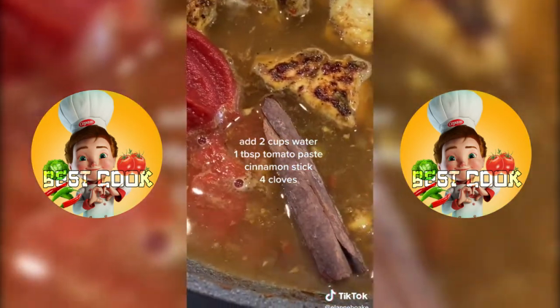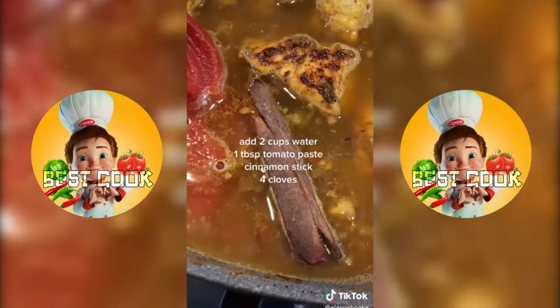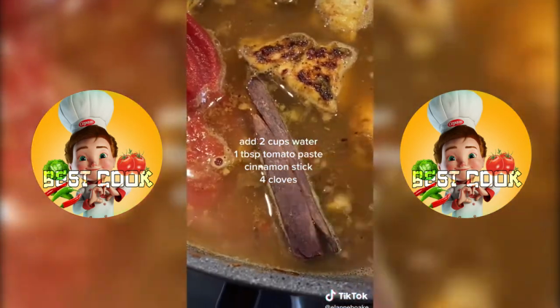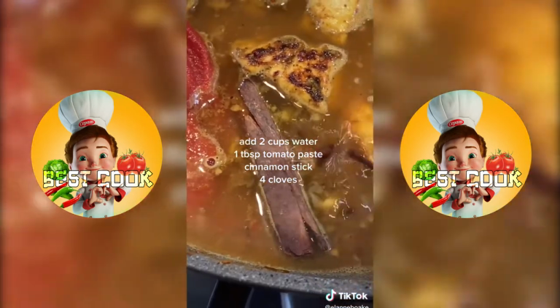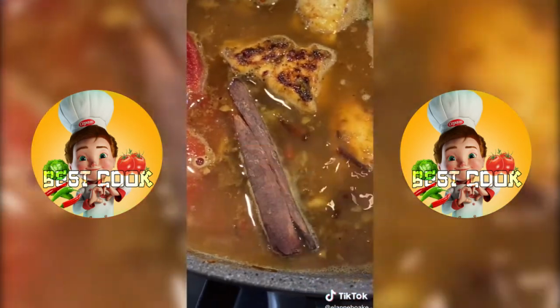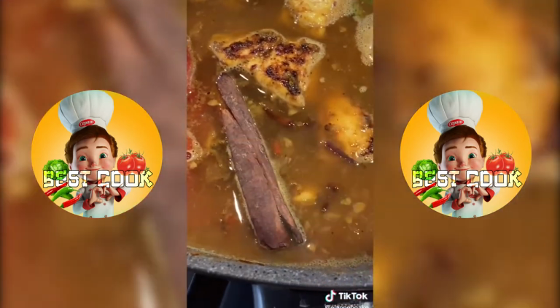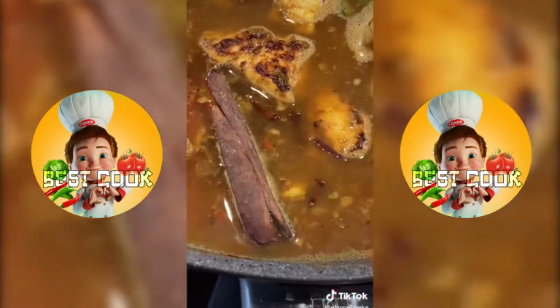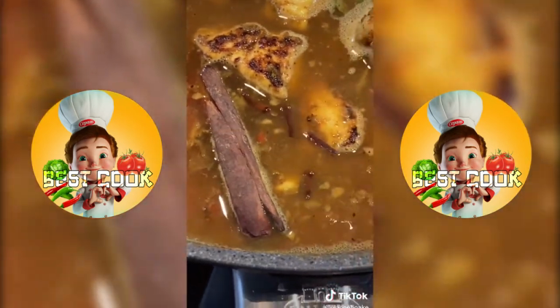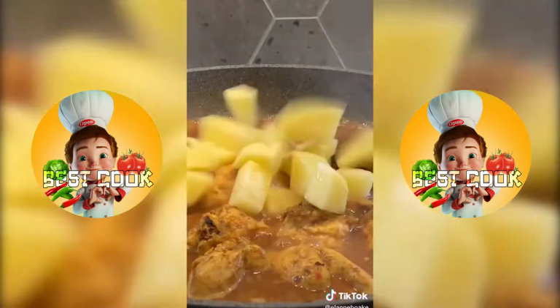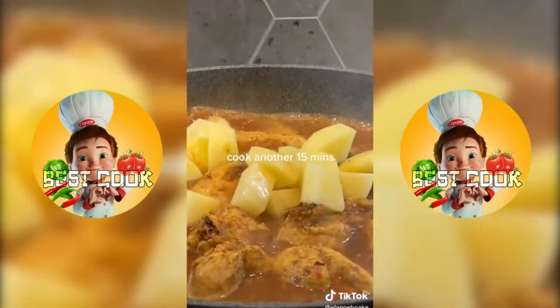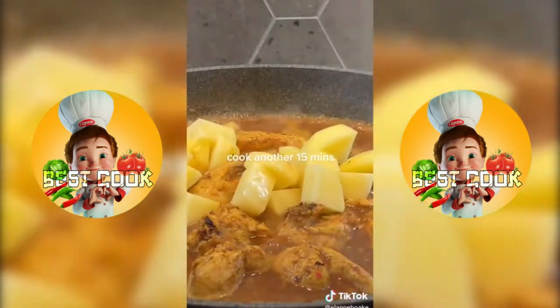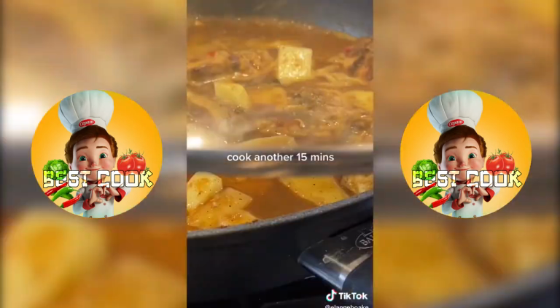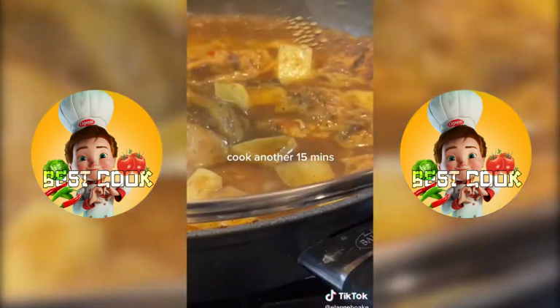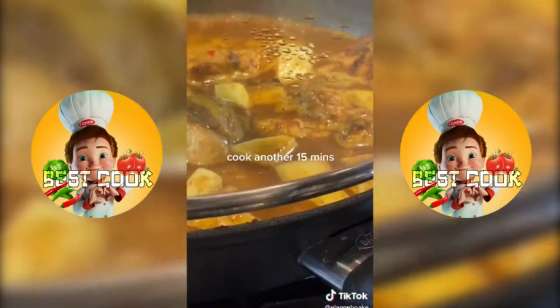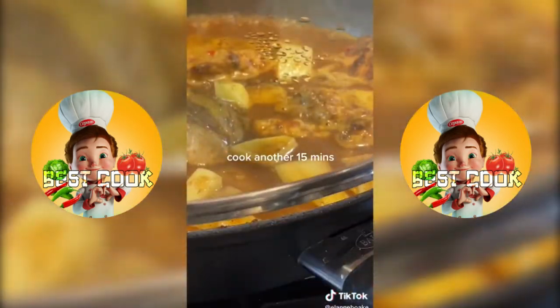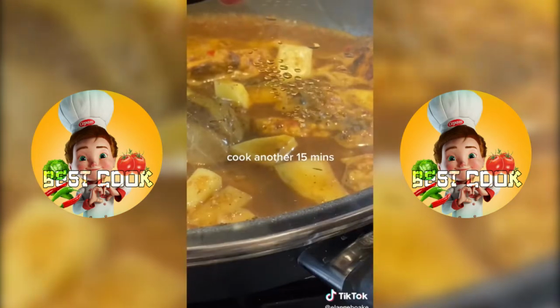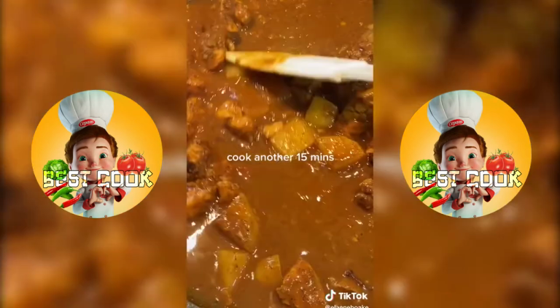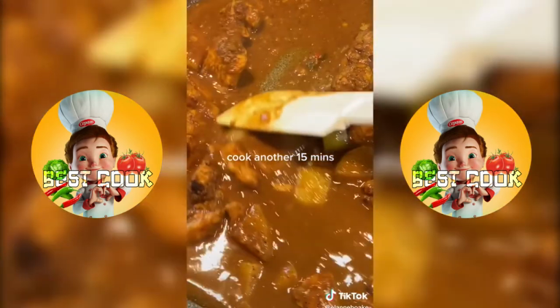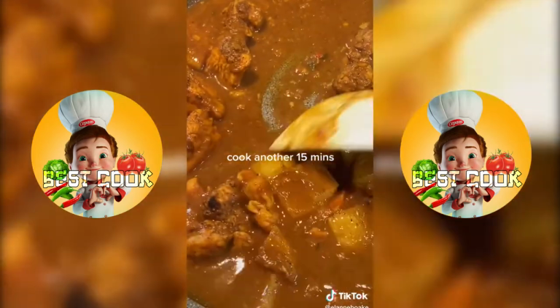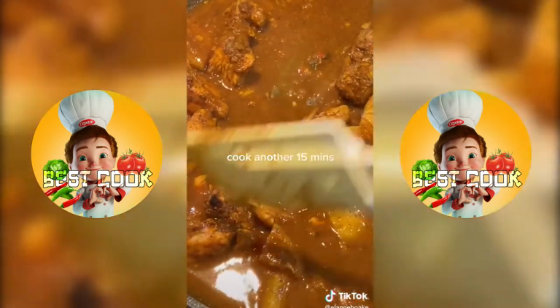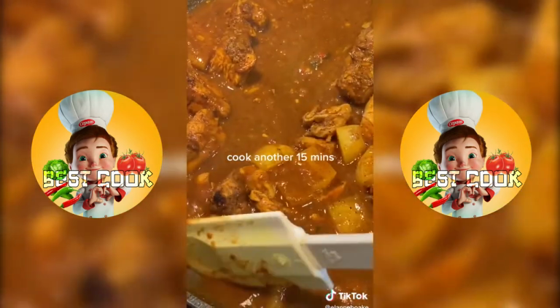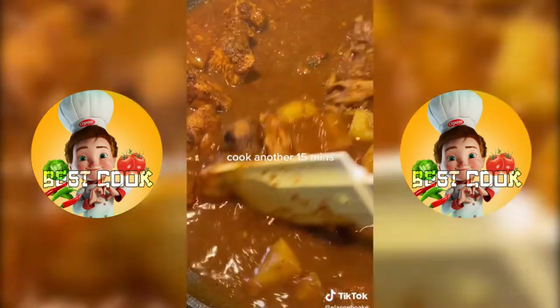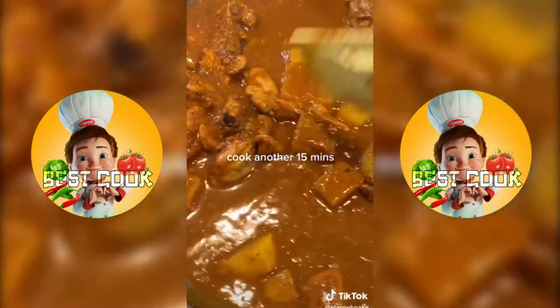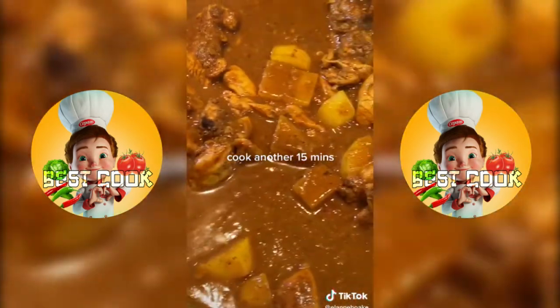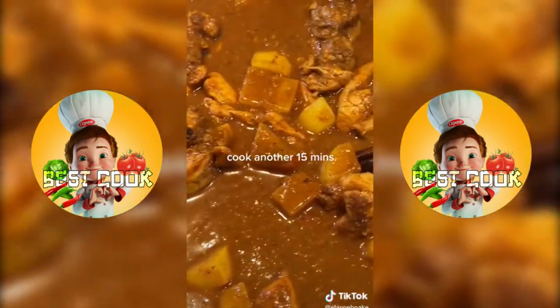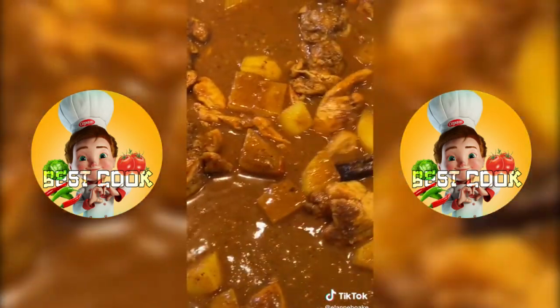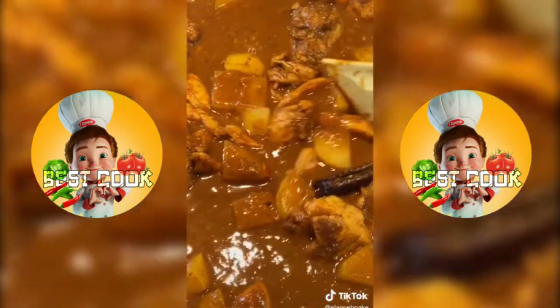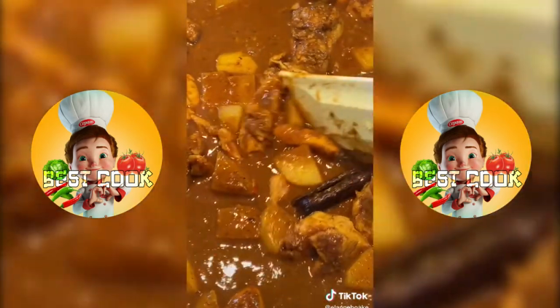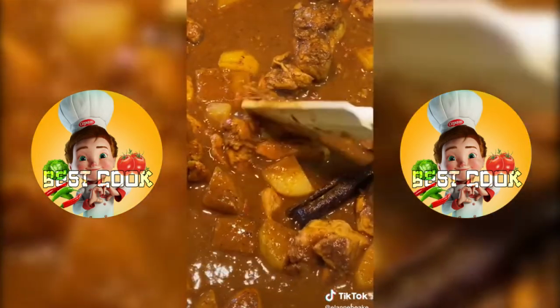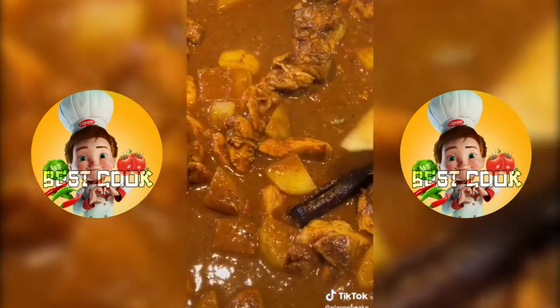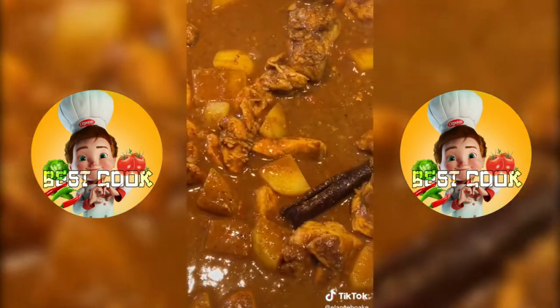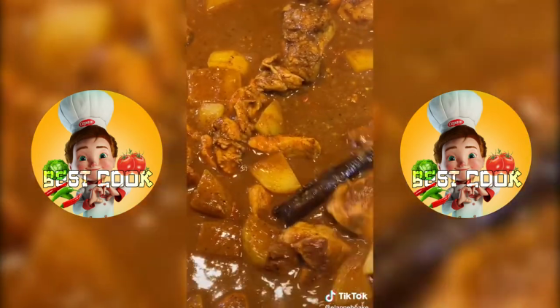Add our tomato paste, cinnamon stick, cloves, and potatoes and let it cook for another 15 minutes and allow it to thicken because we don't want a runny curry.